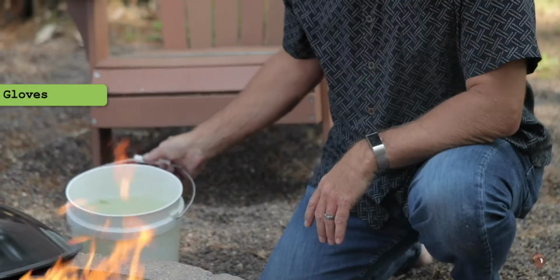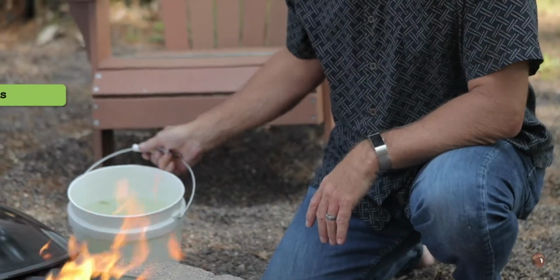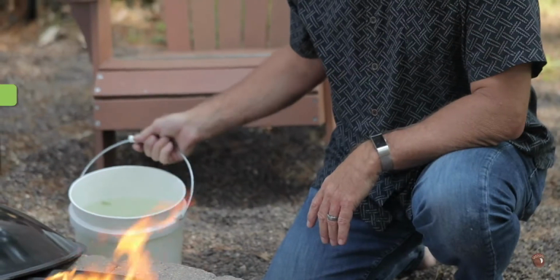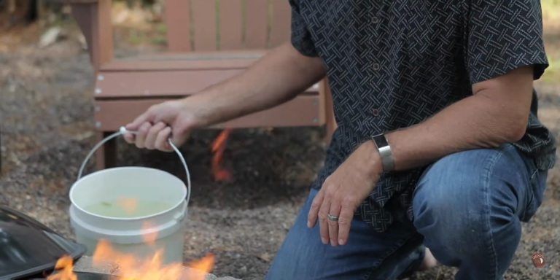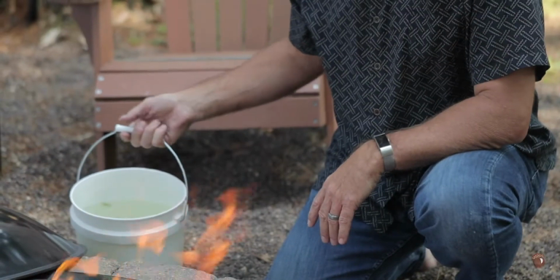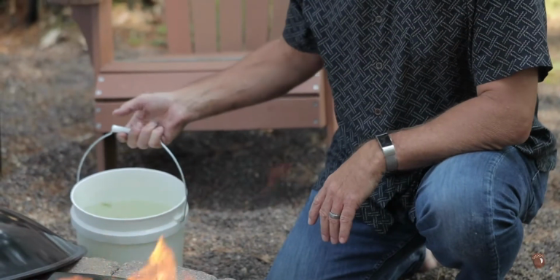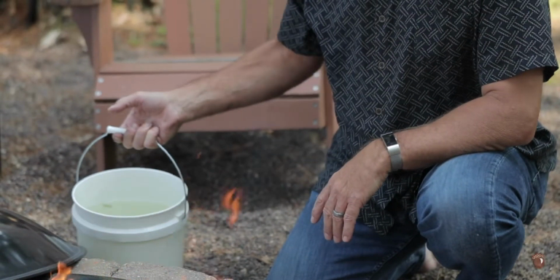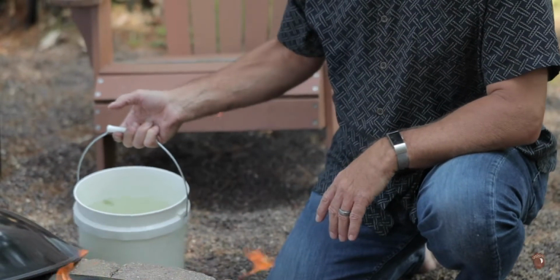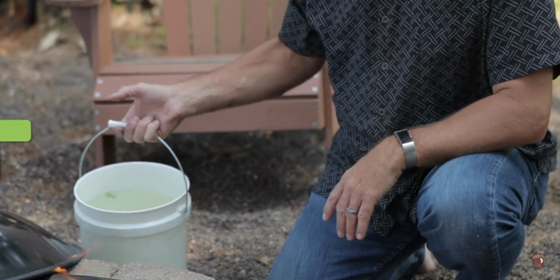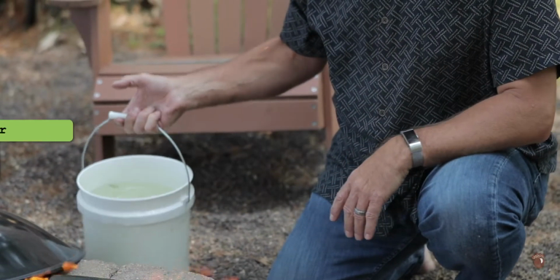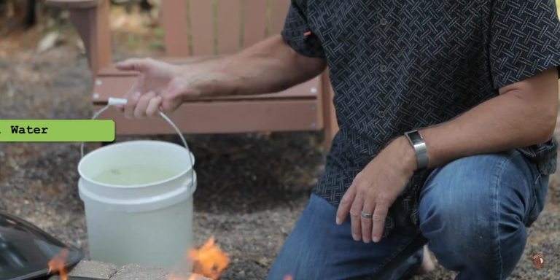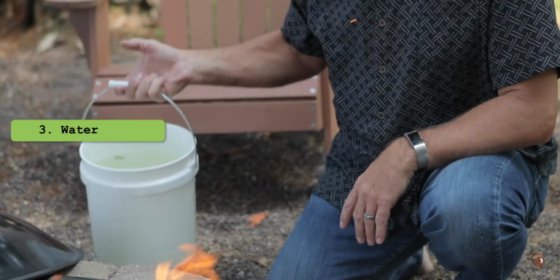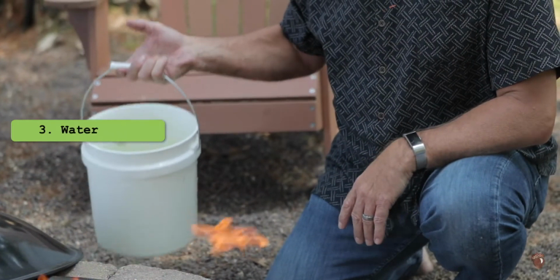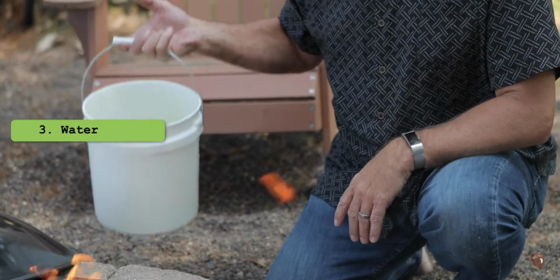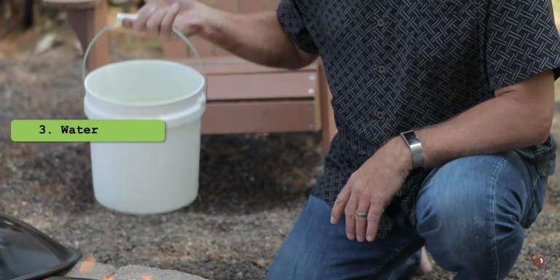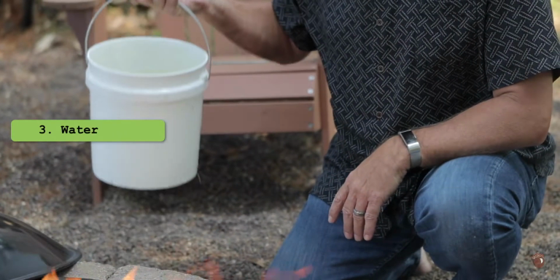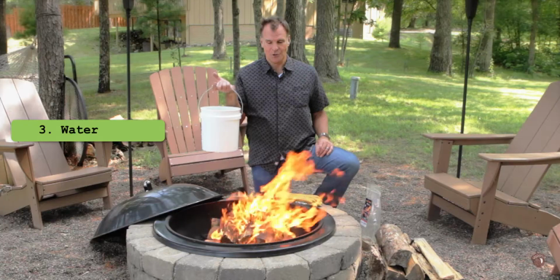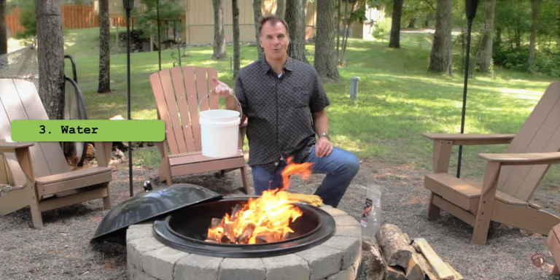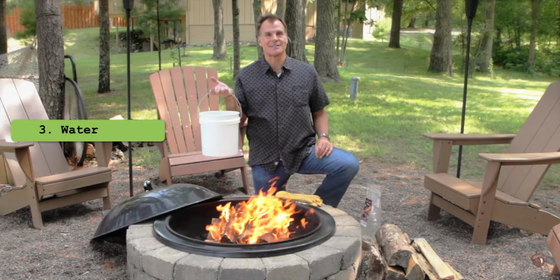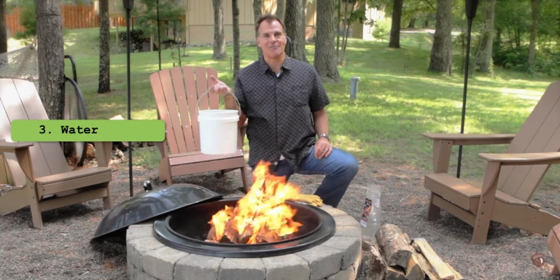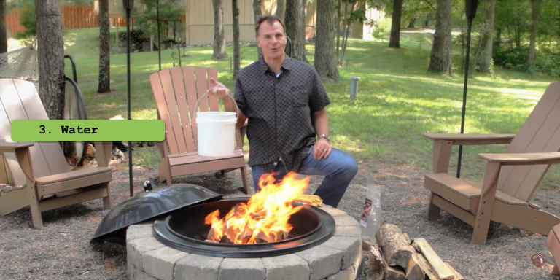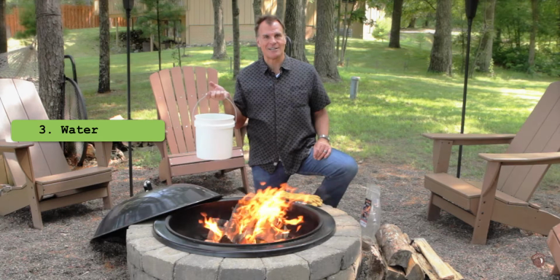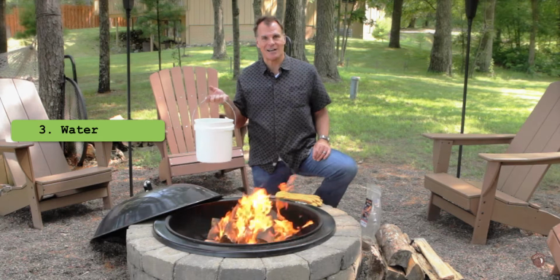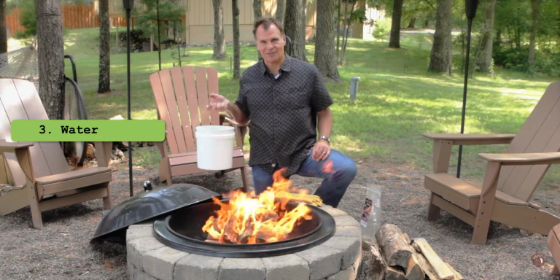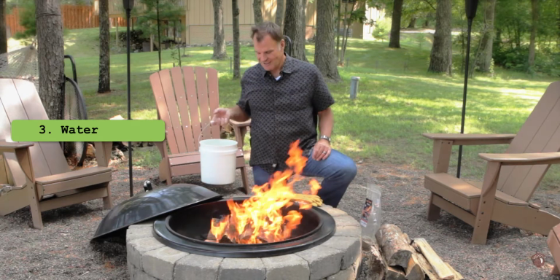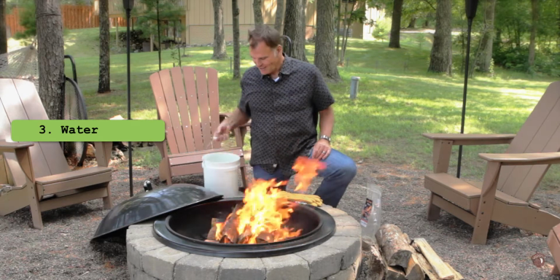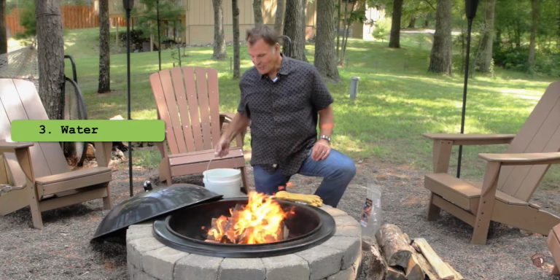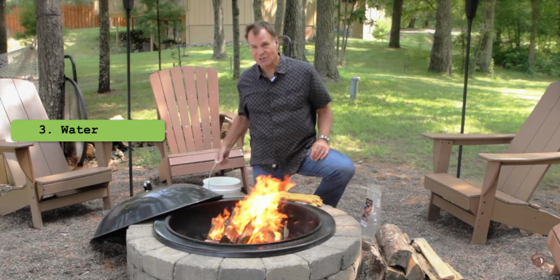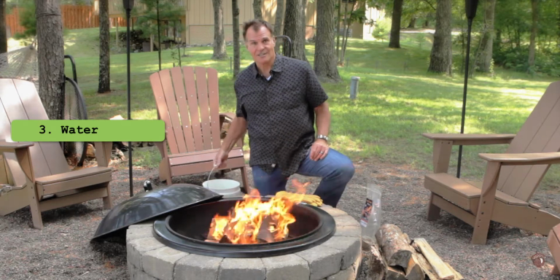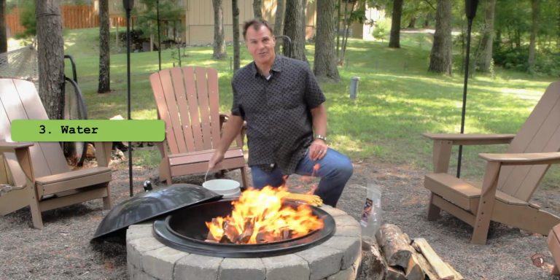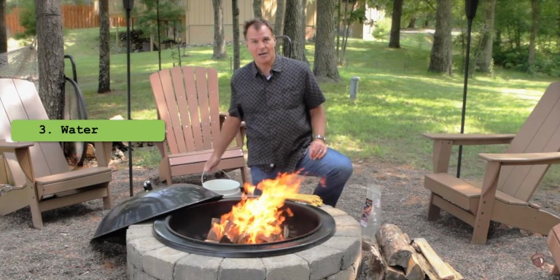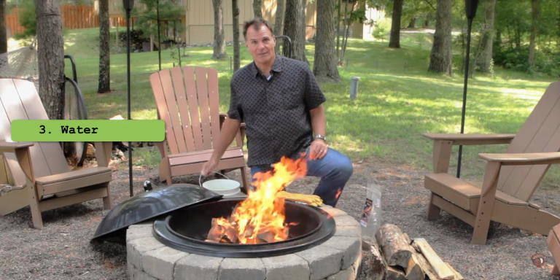If things really get out of hand, there's always good old water. Put the wet stuff on the red stuff and make sure you're safe about it.